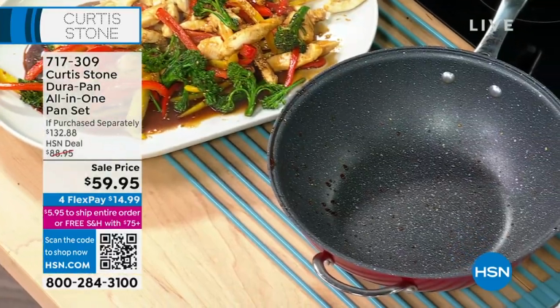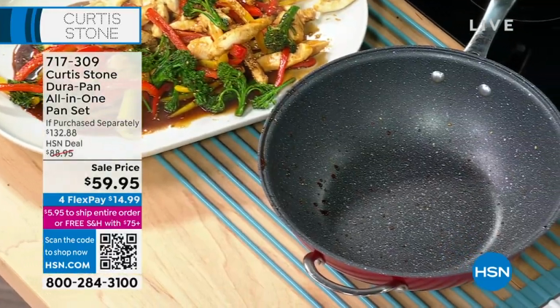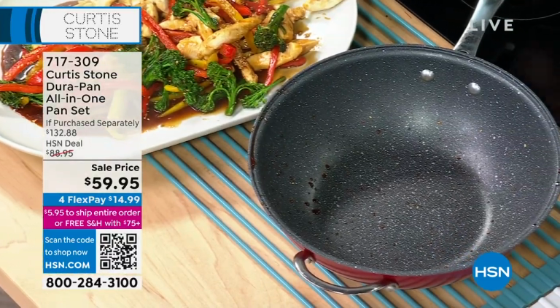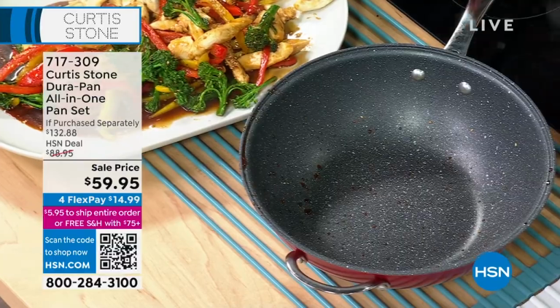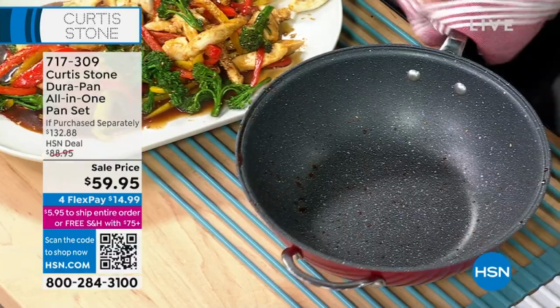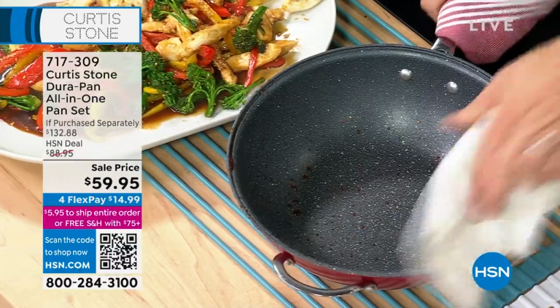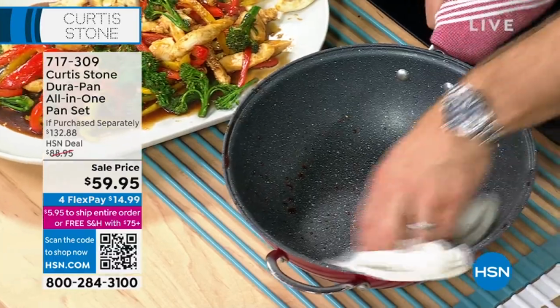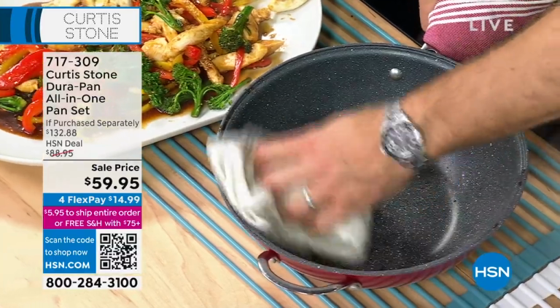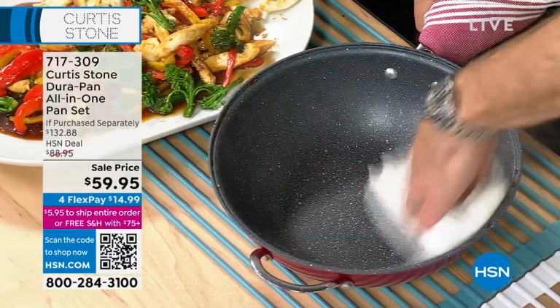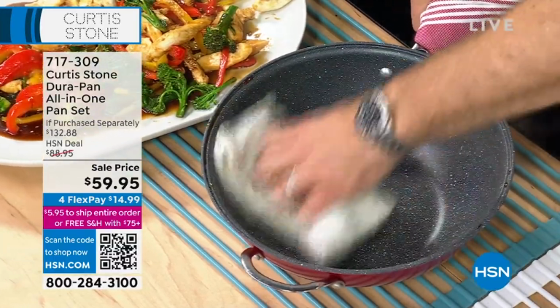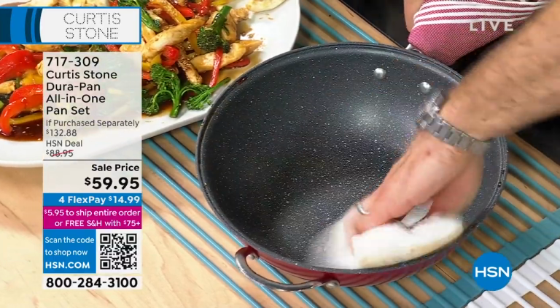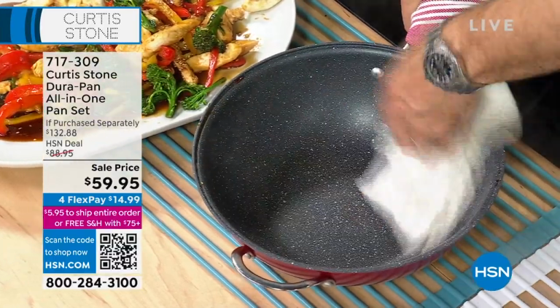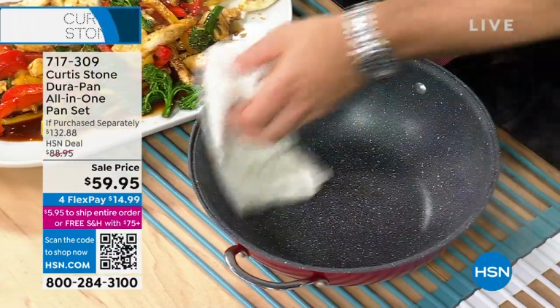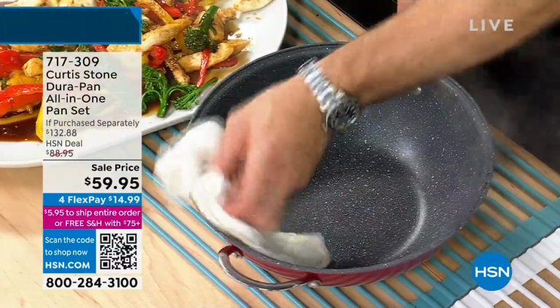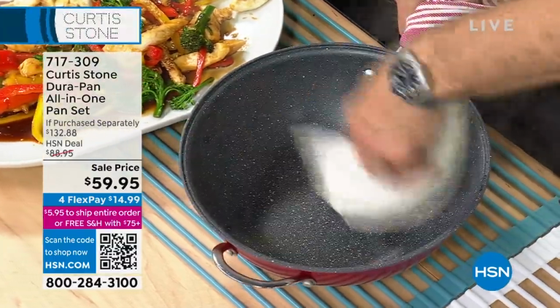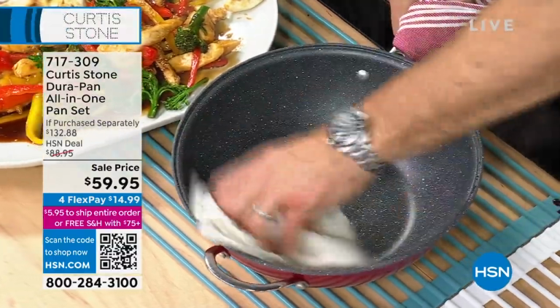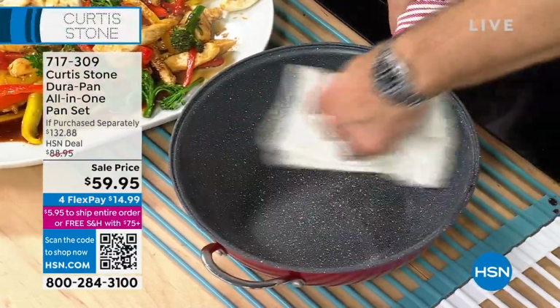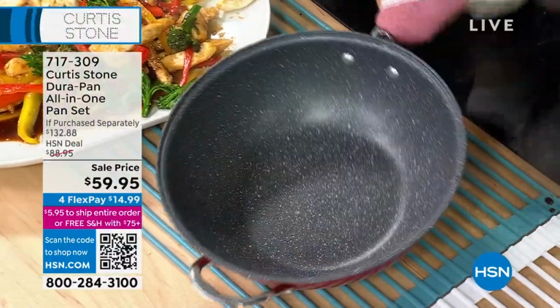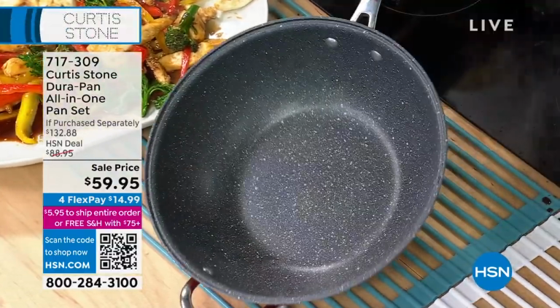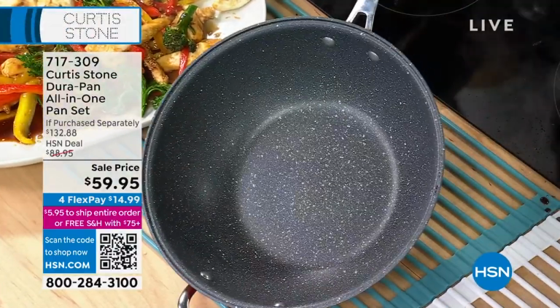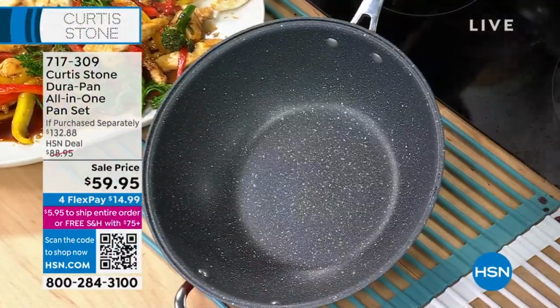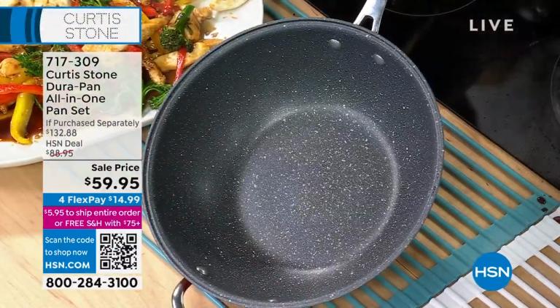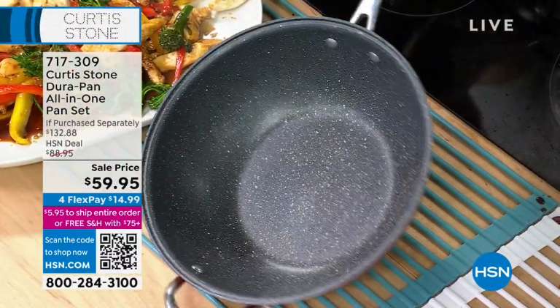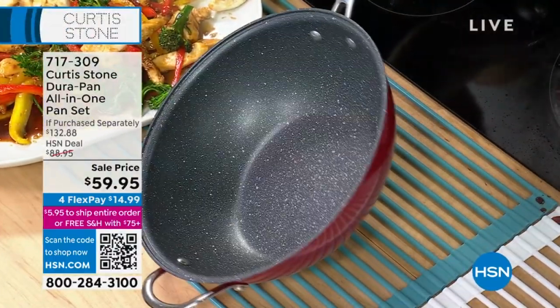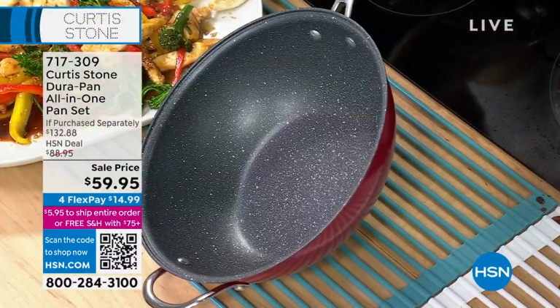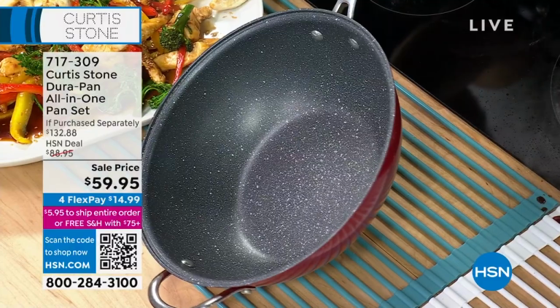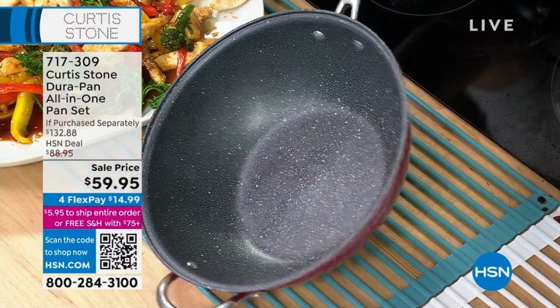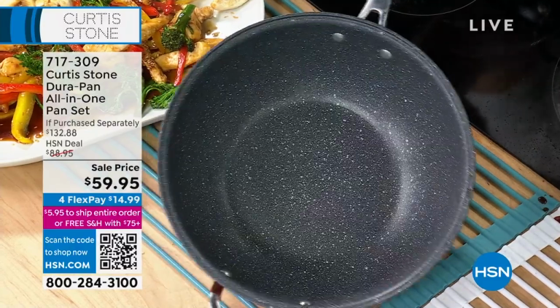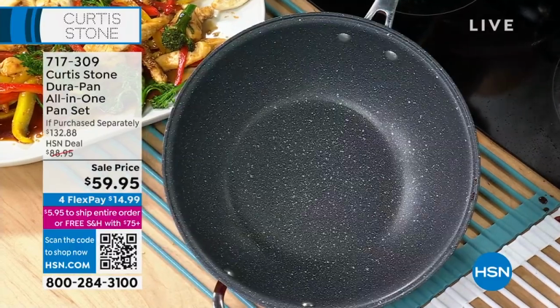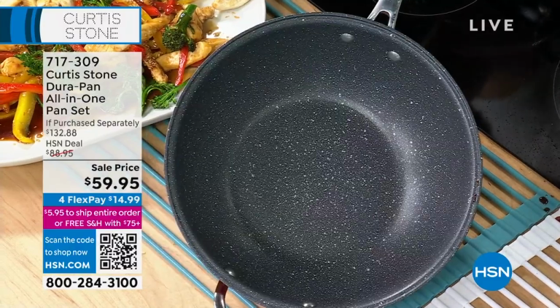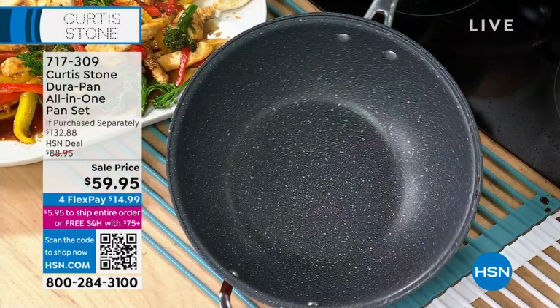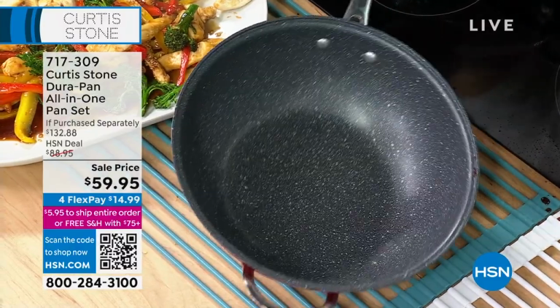Best of all, all I do to clean it is give it a quick wipe, and look — it's spotless in seconds. Looks like it just came out of the box. That's why everybody loves this cookware.